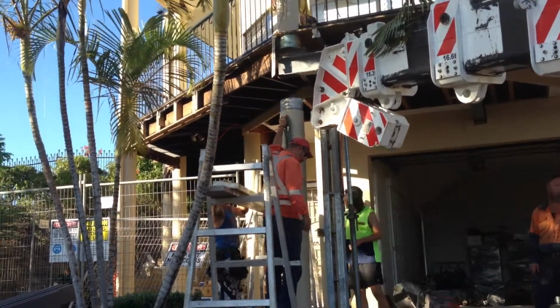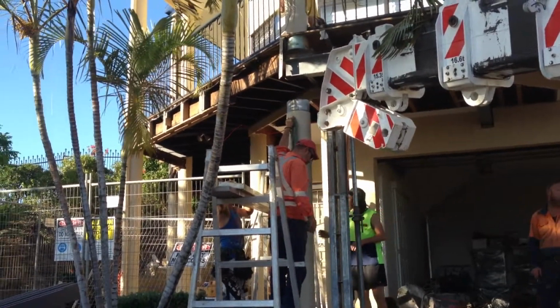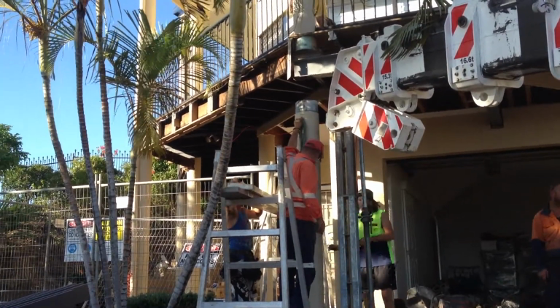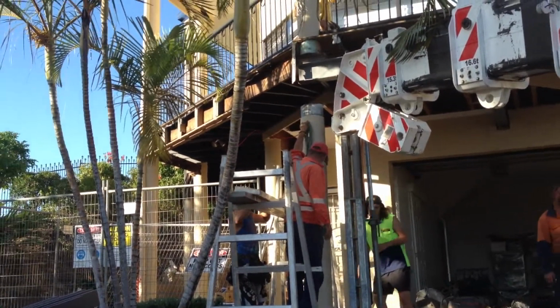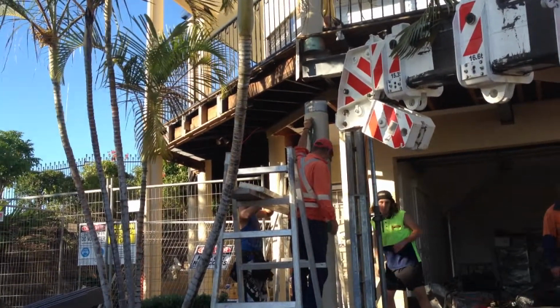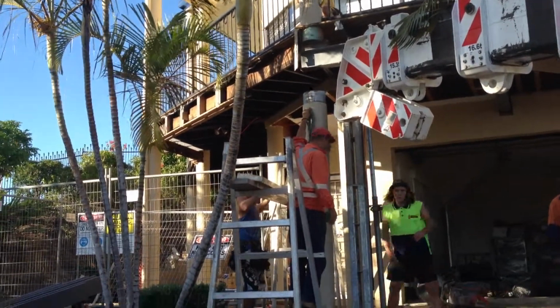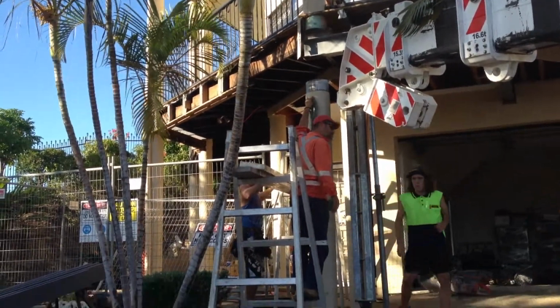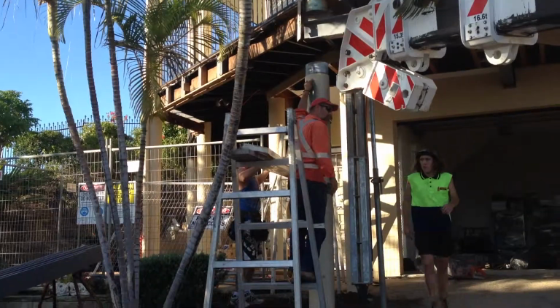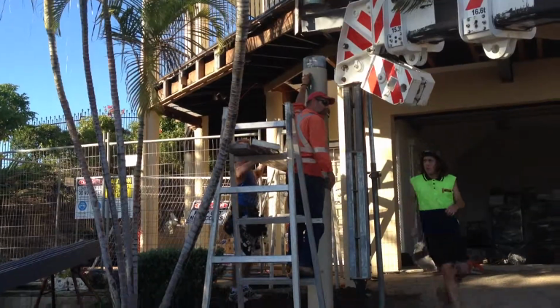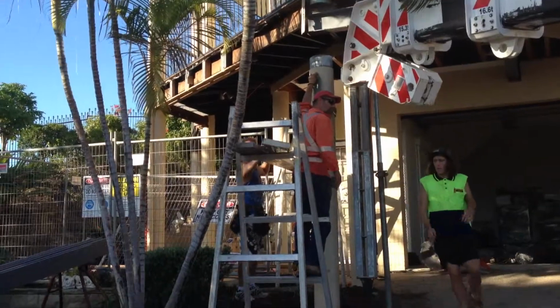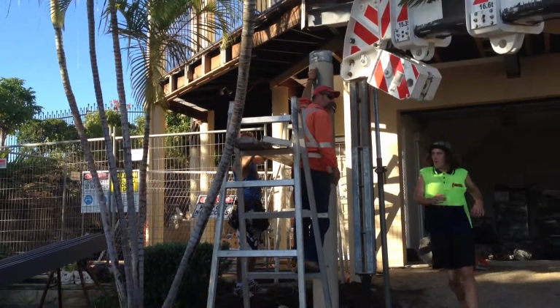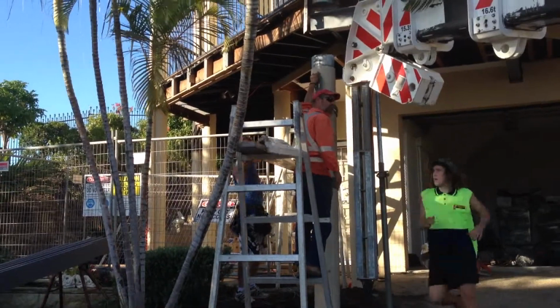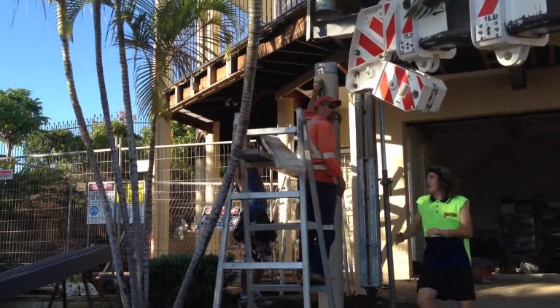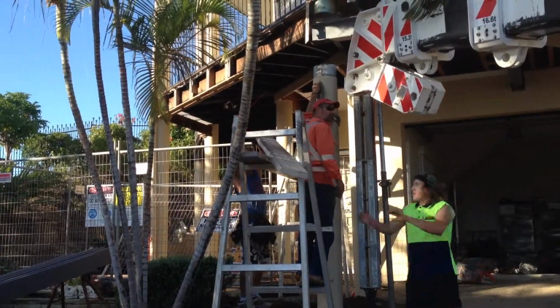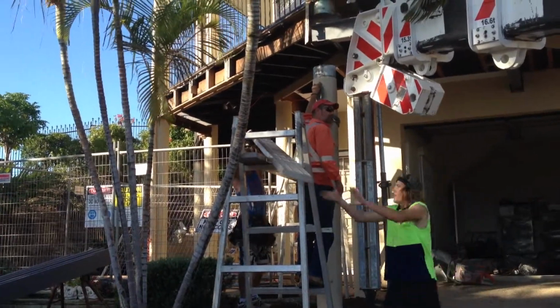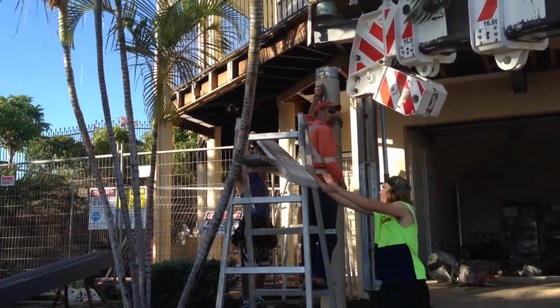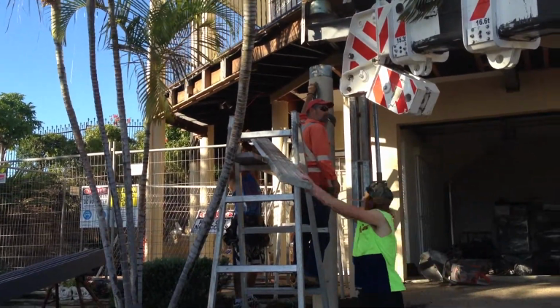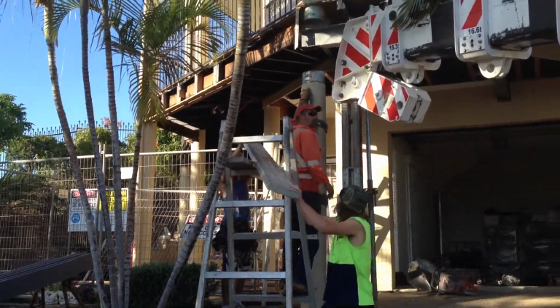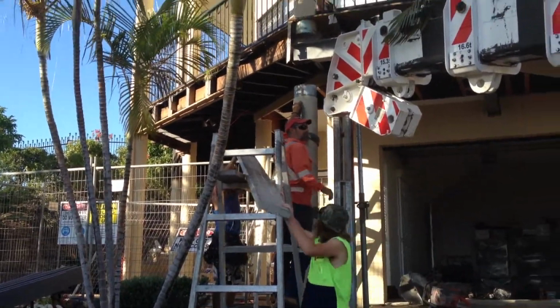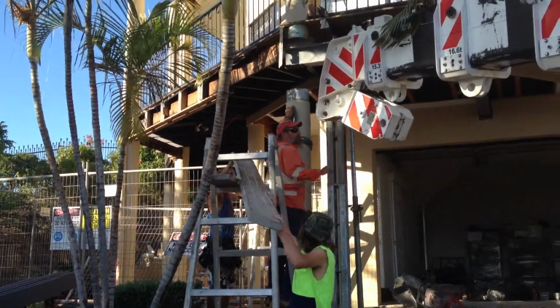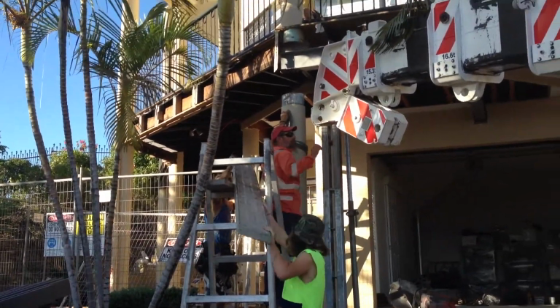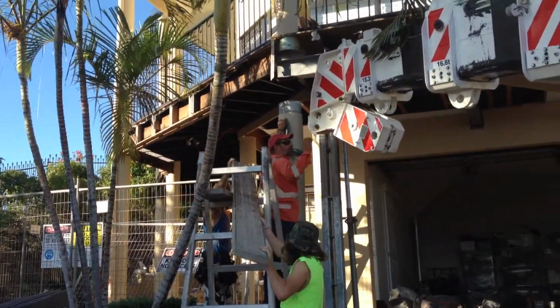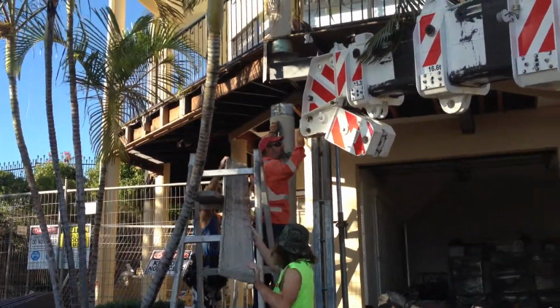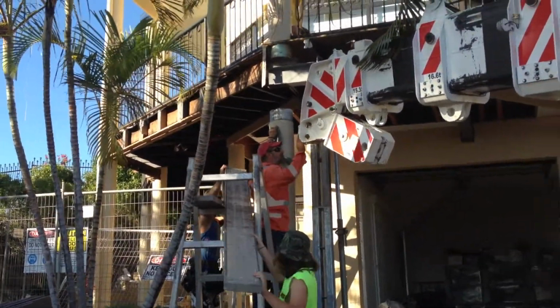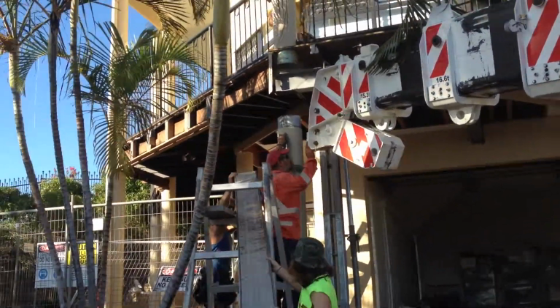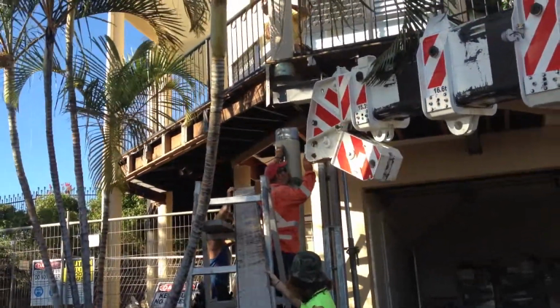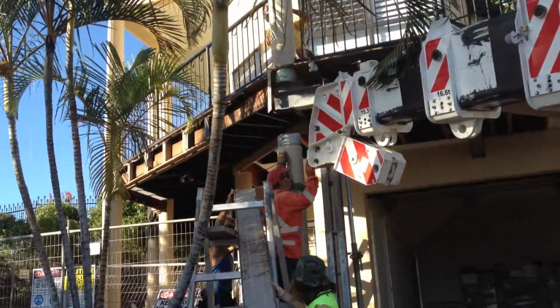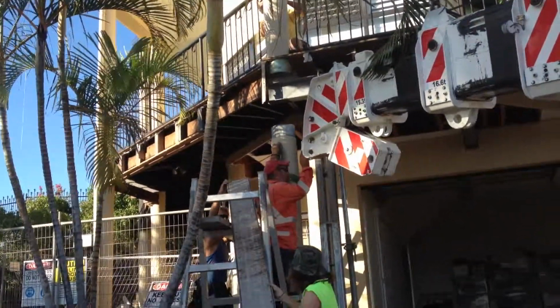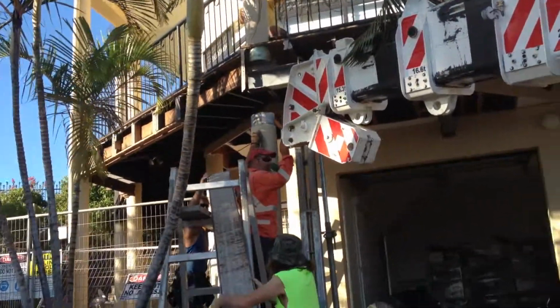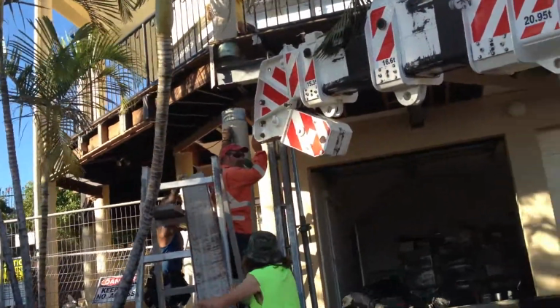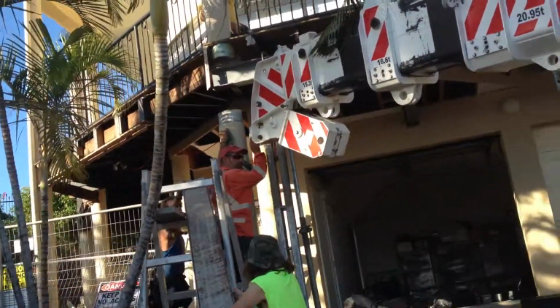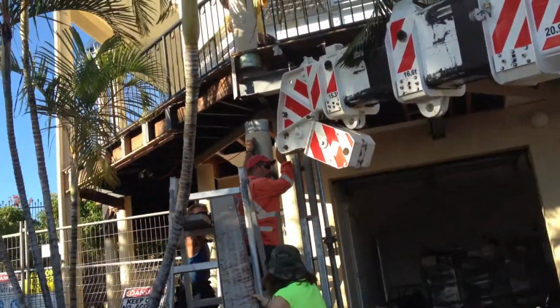And once it's removed, we're going to get the steel column up into position. So we'll just watch a bit of that for you here.